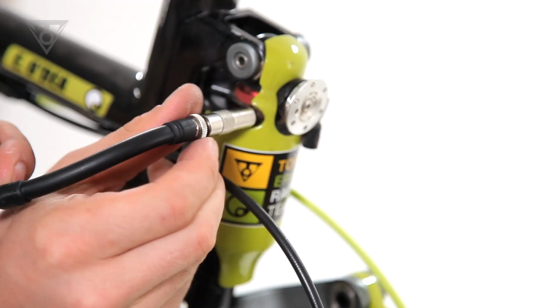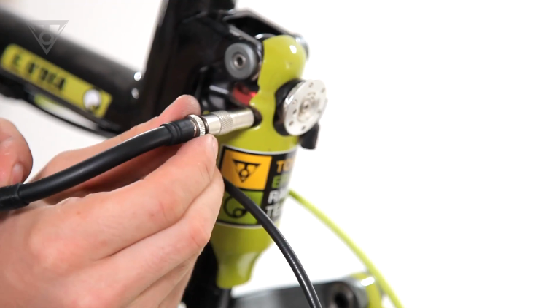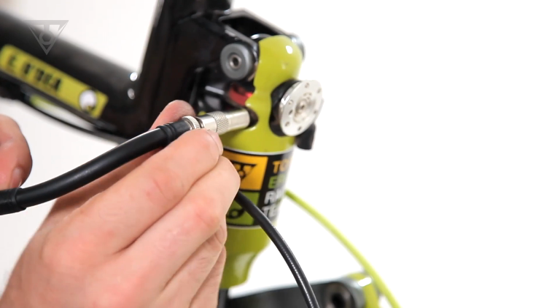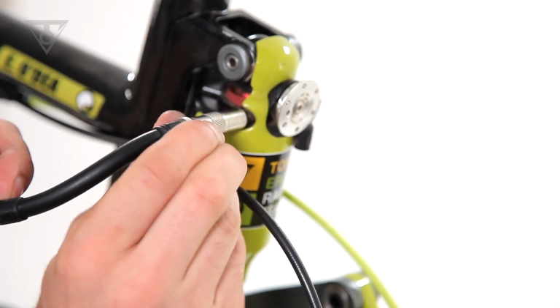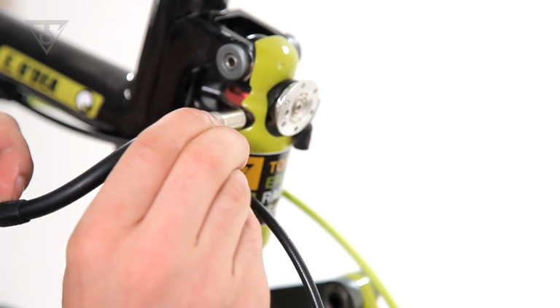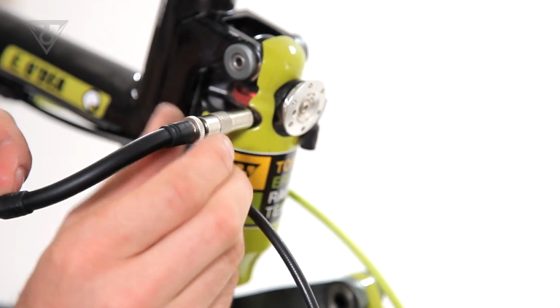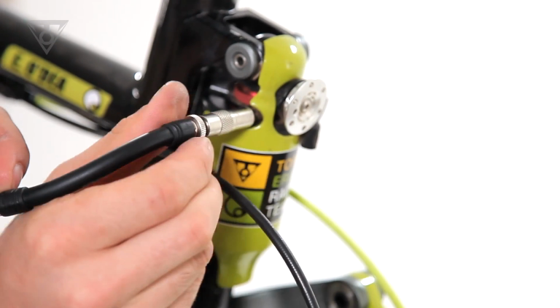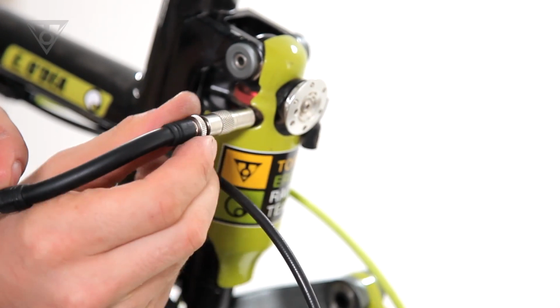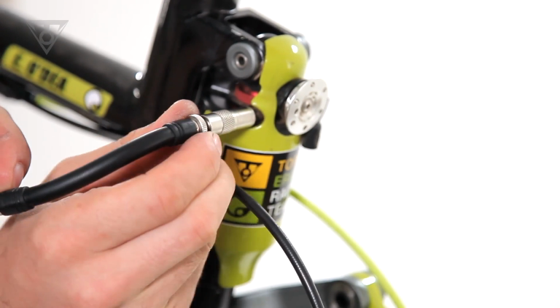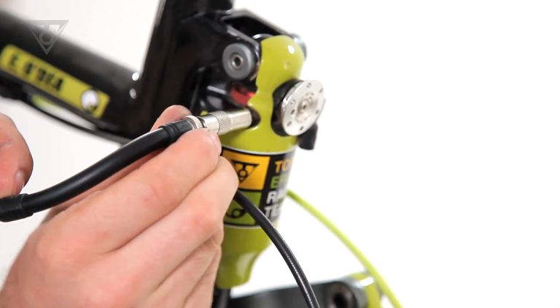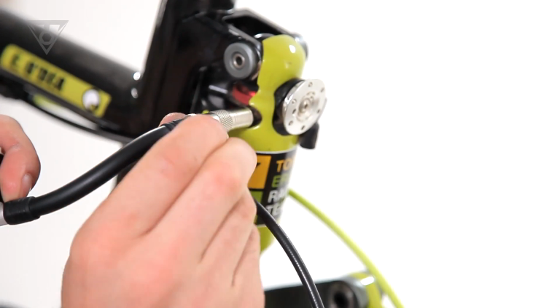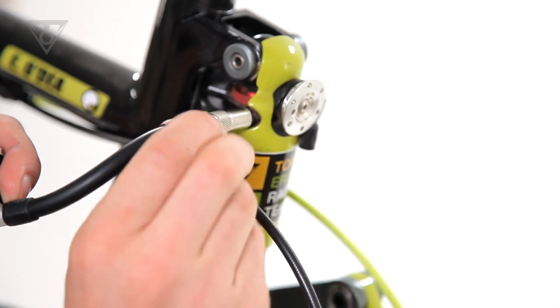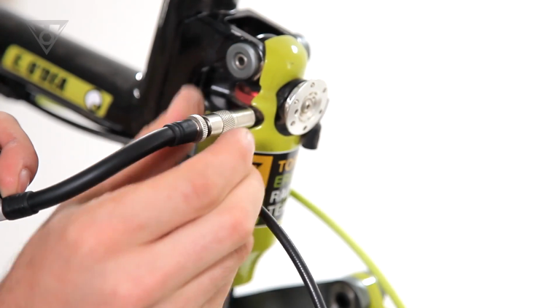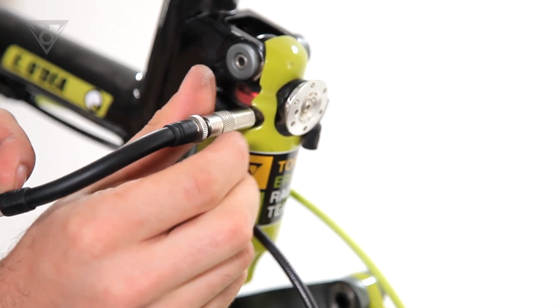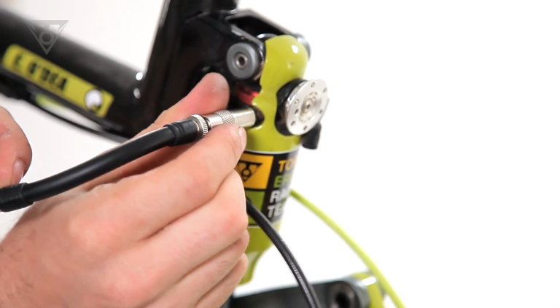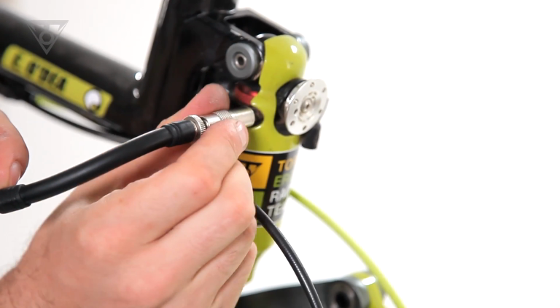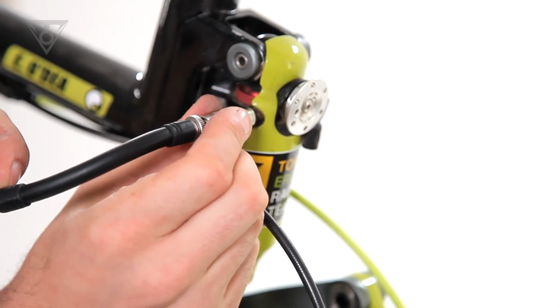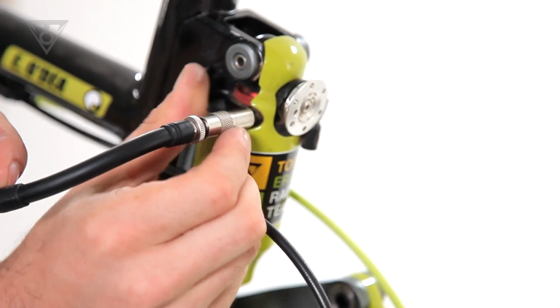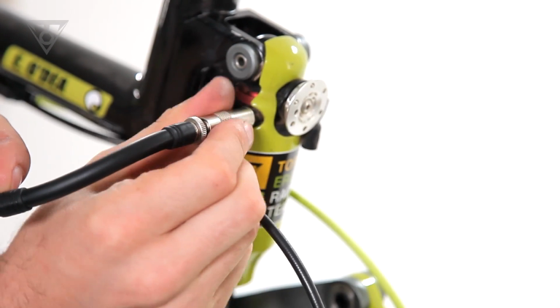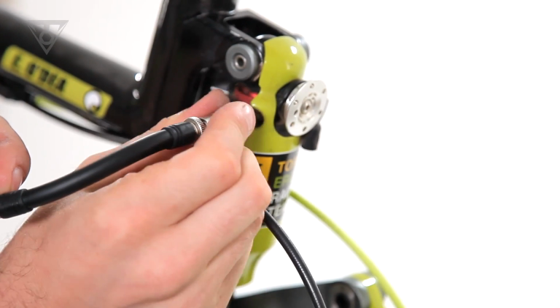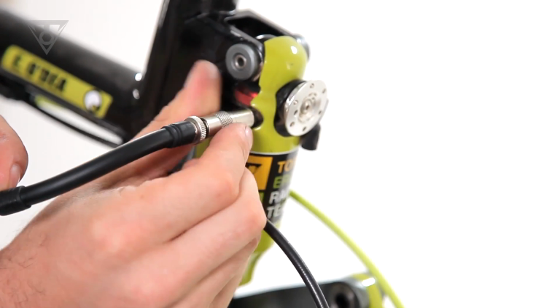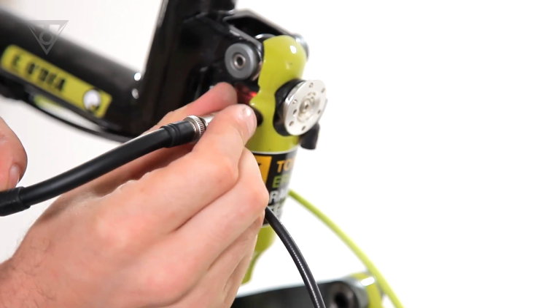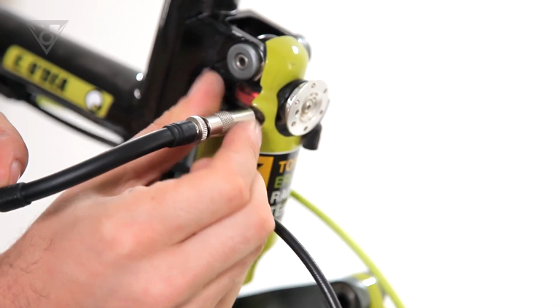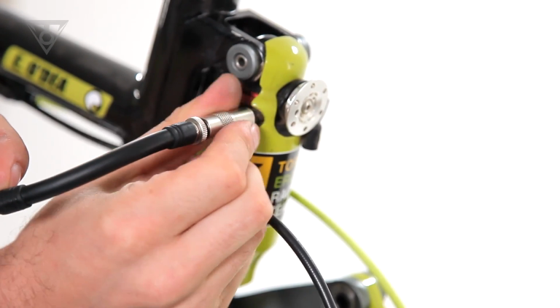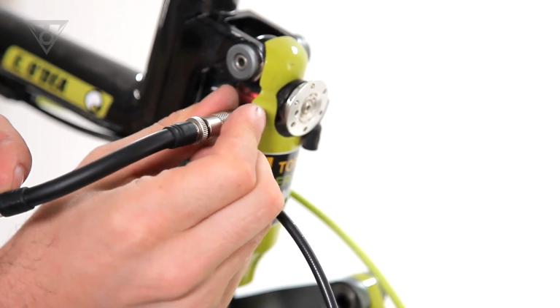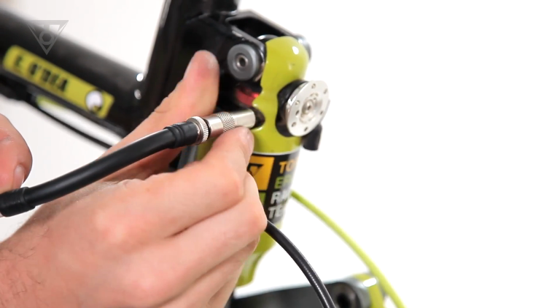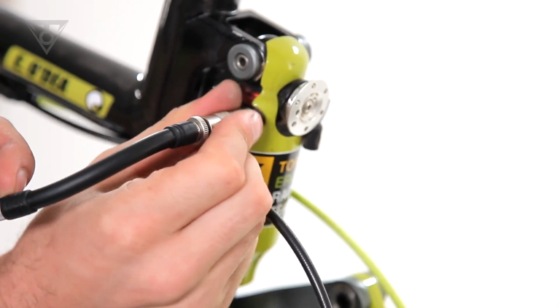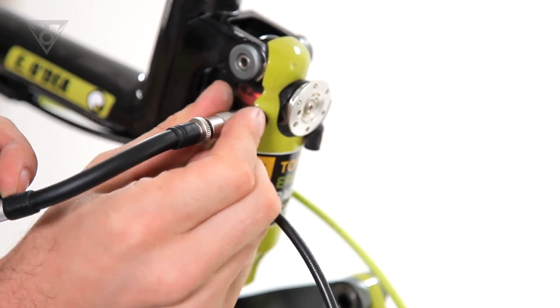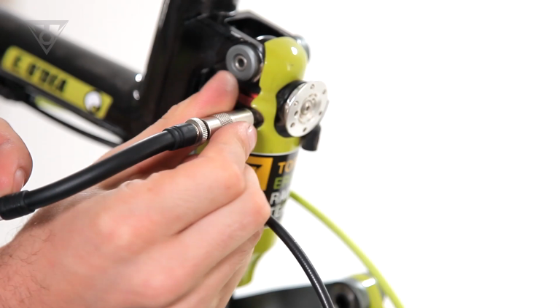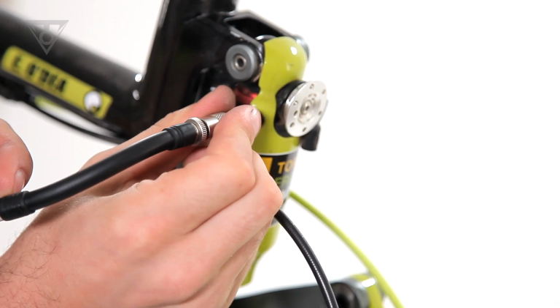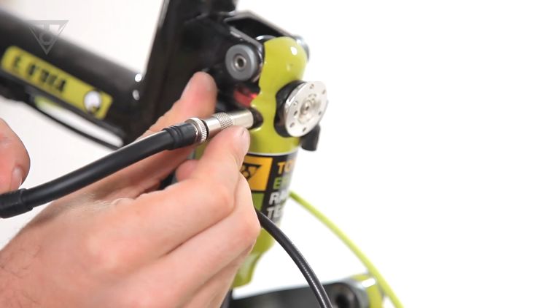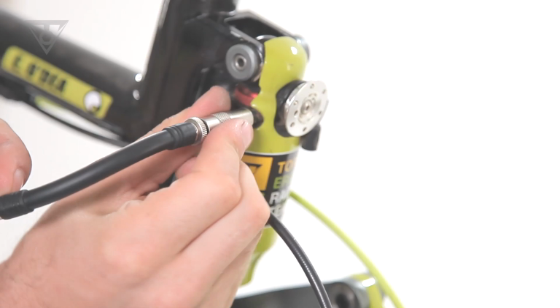This innovative system prevents air loss during removal of the pump head, ensuring an accurate fill every time.